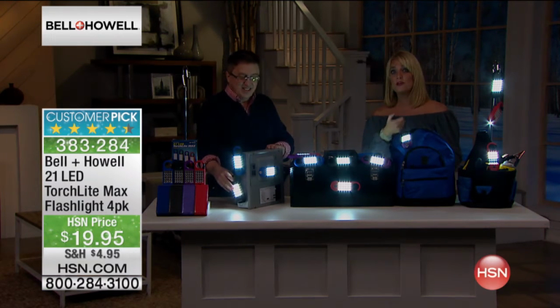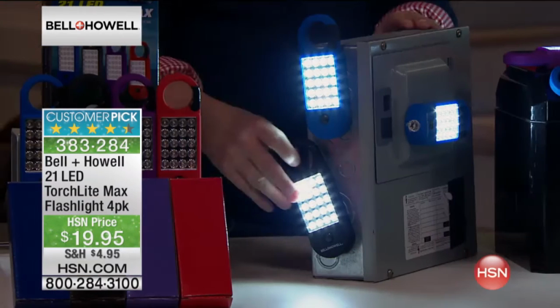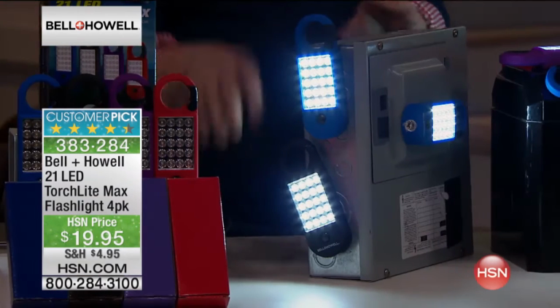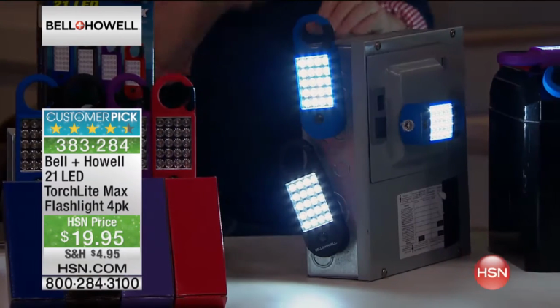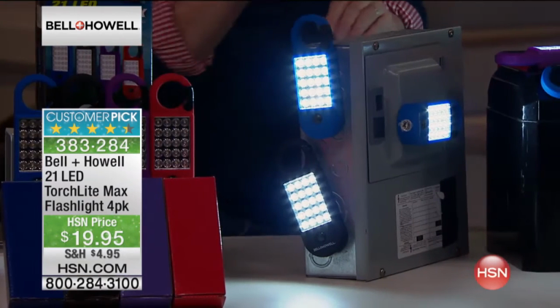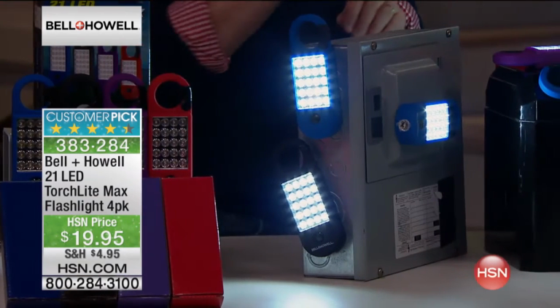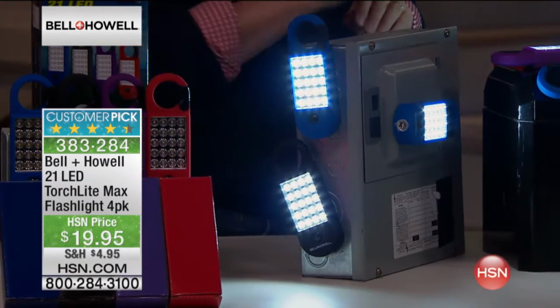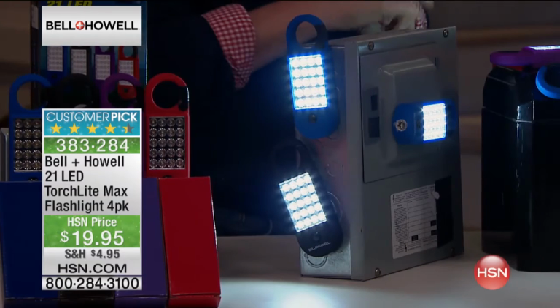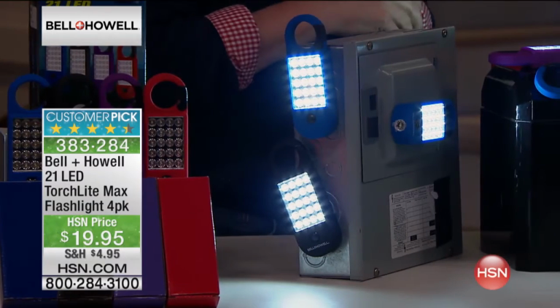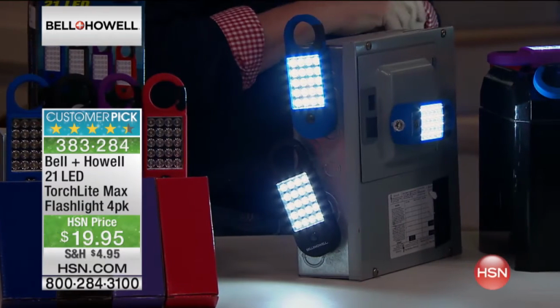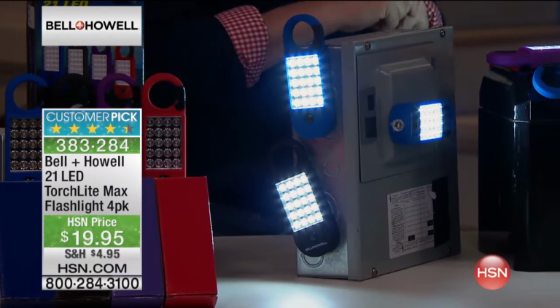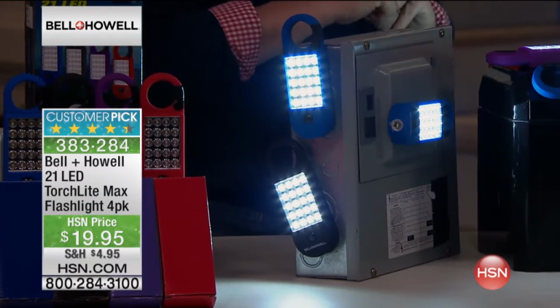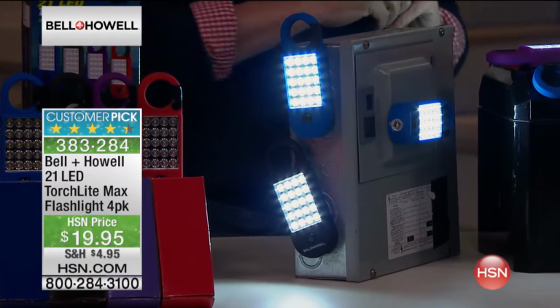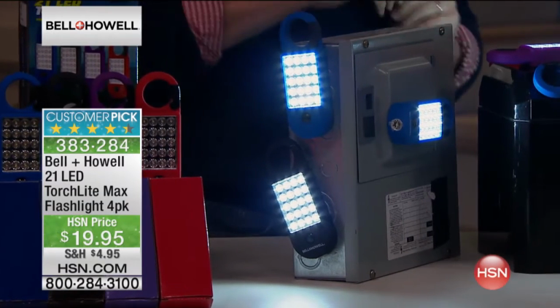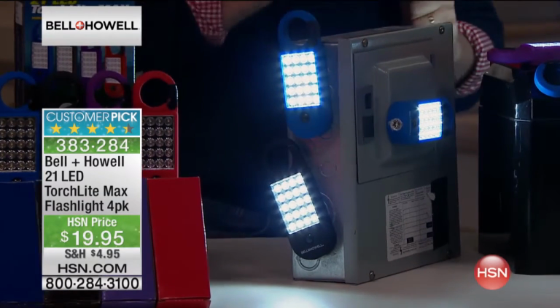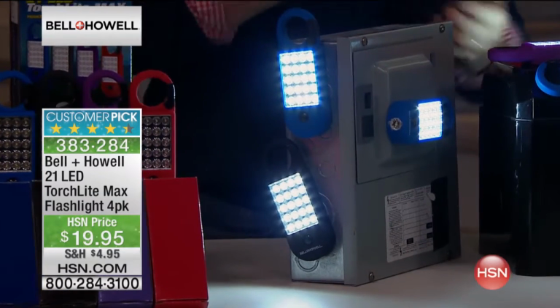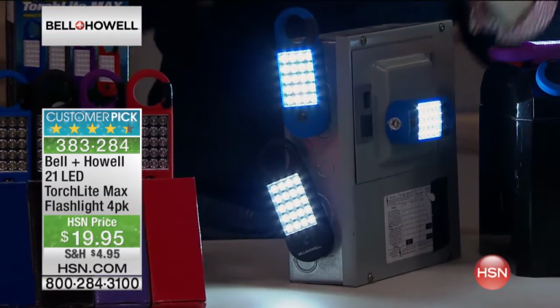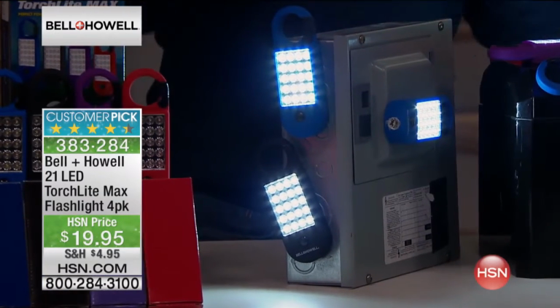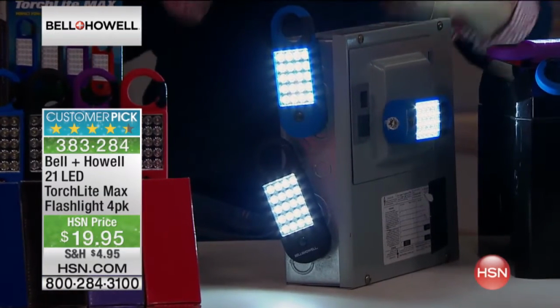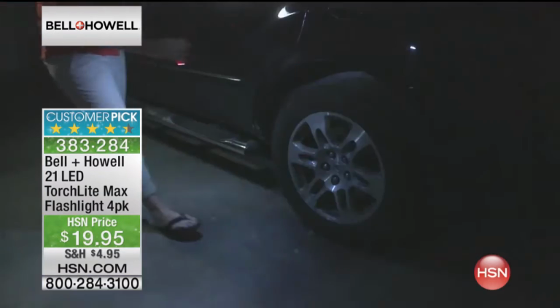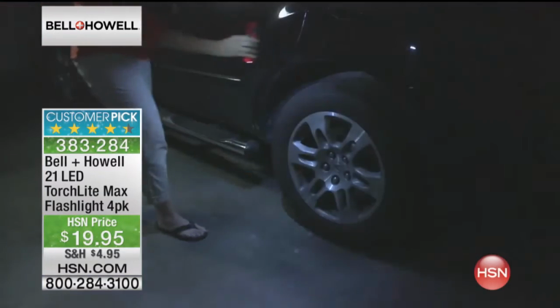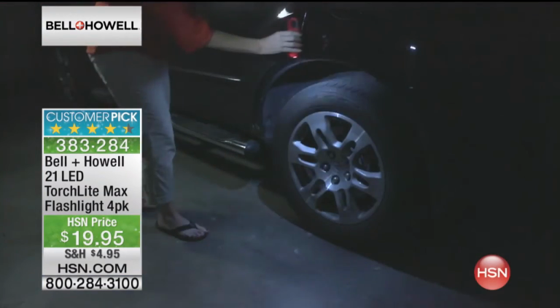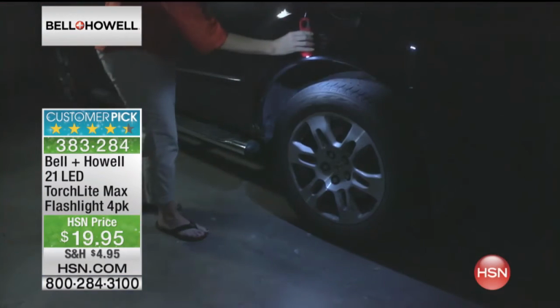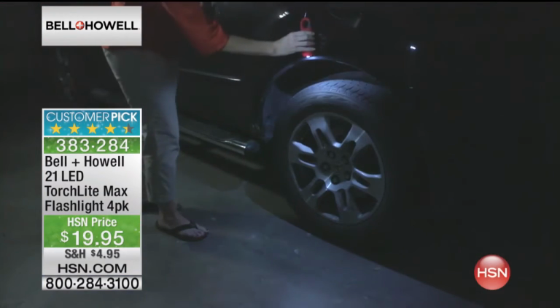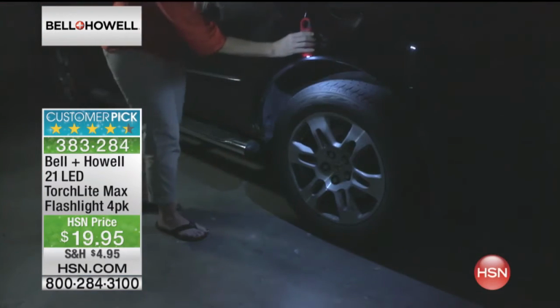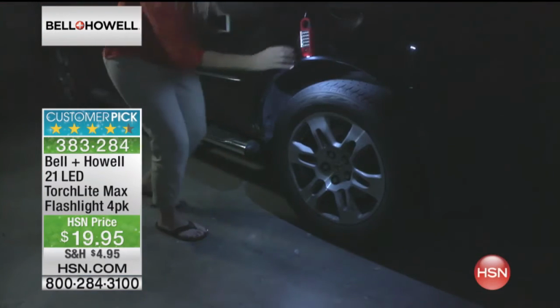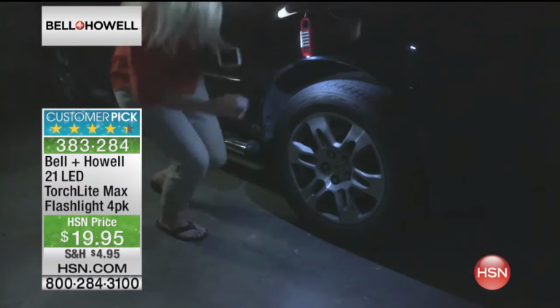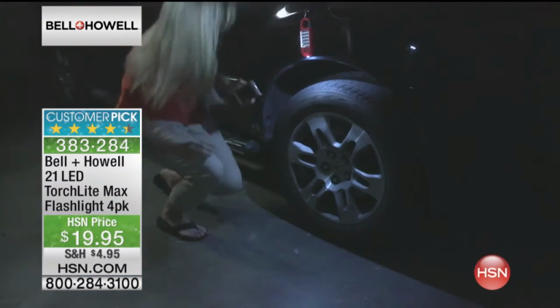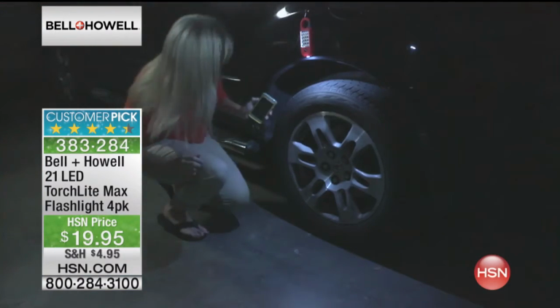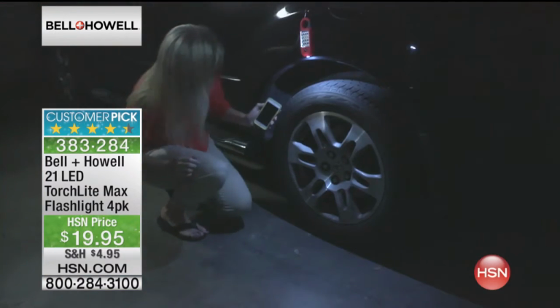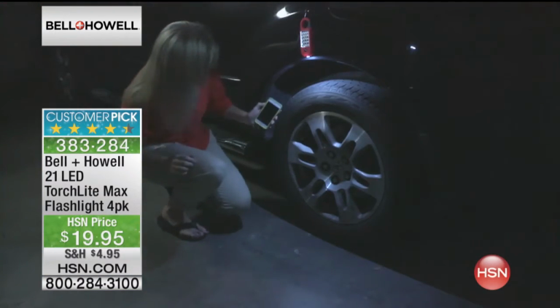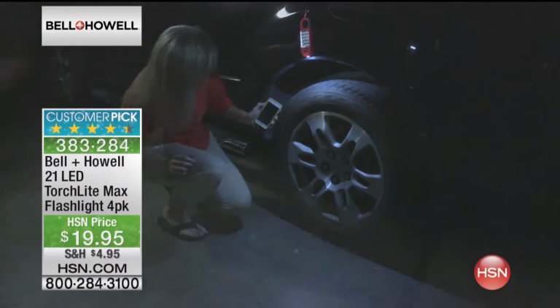Hey, before you take a selfie, put this on and turn it on right underneath for uplighting. Uplighting is always great.